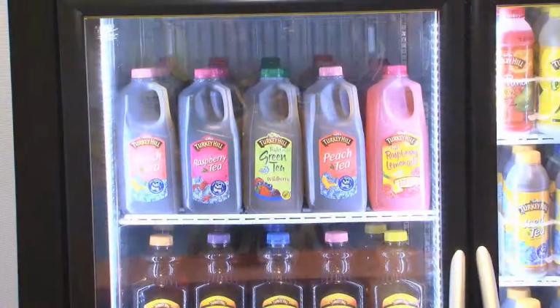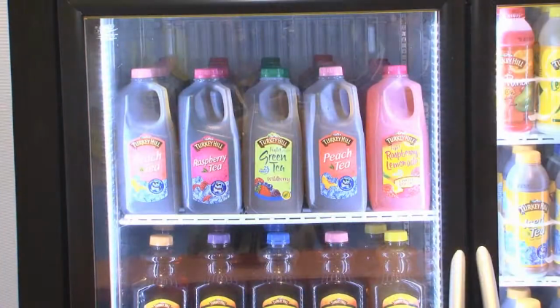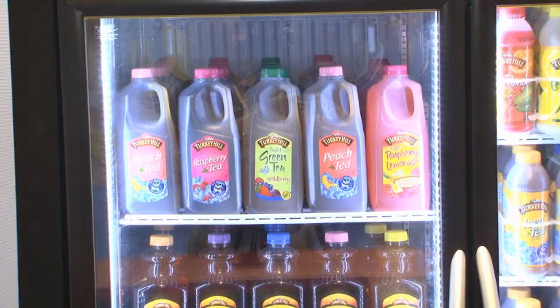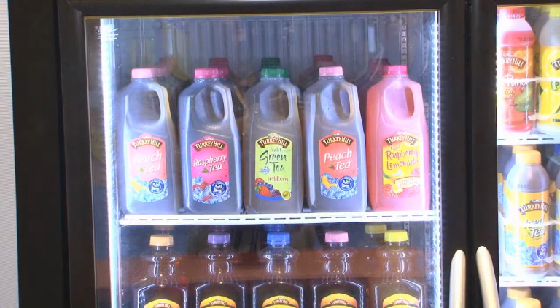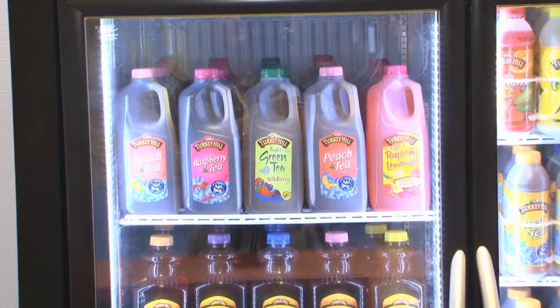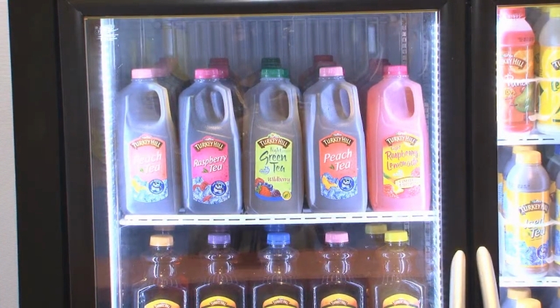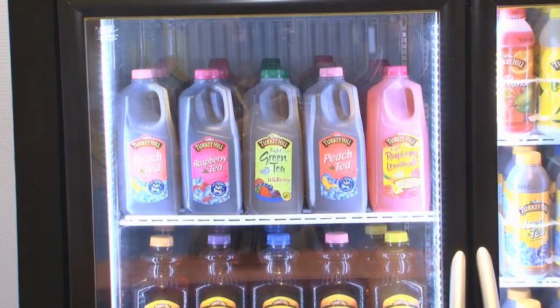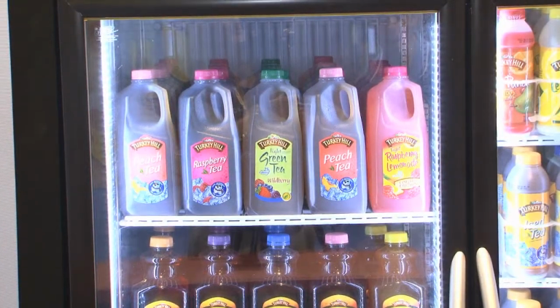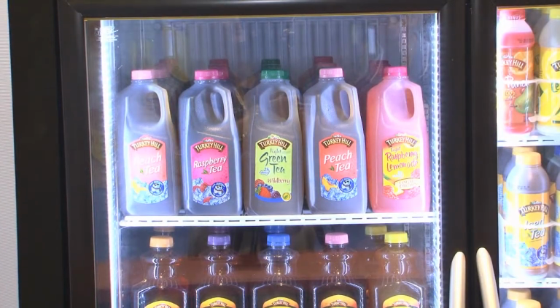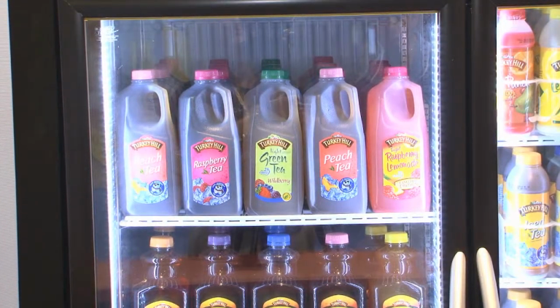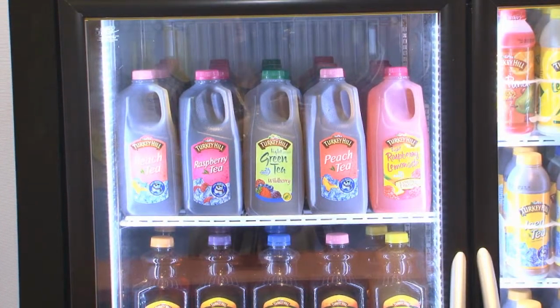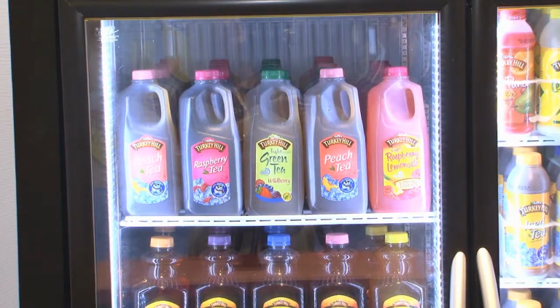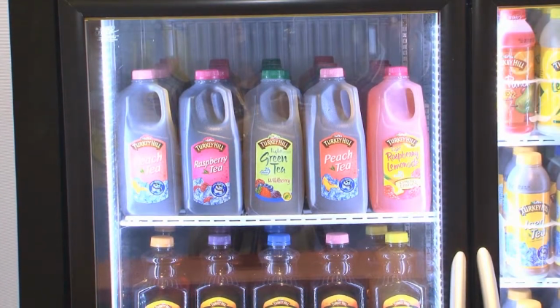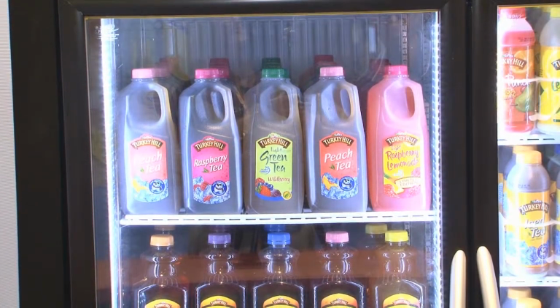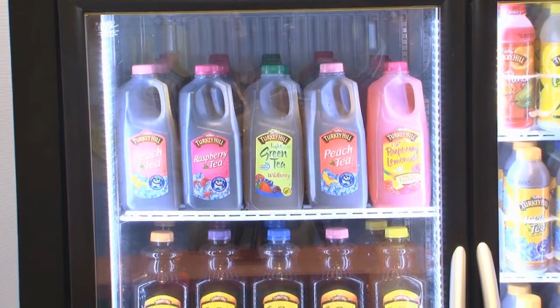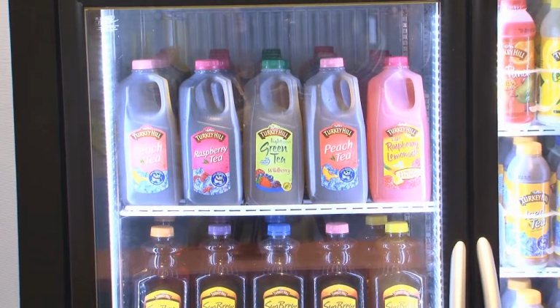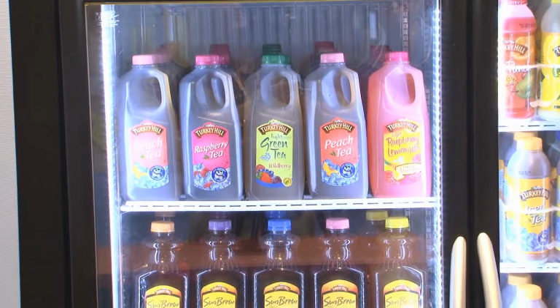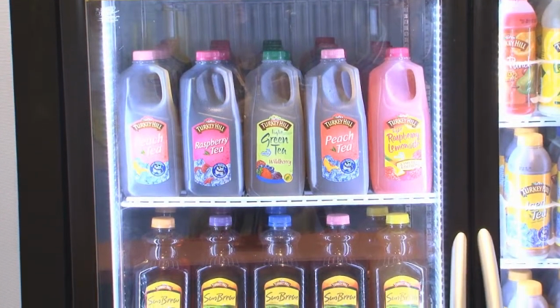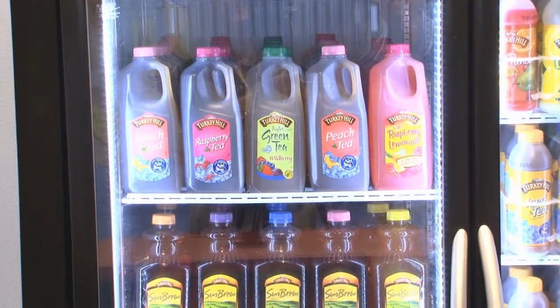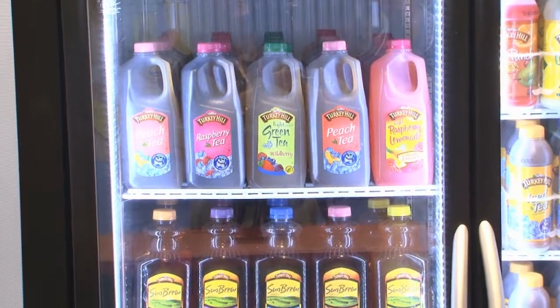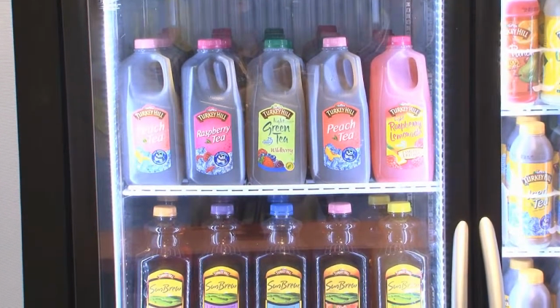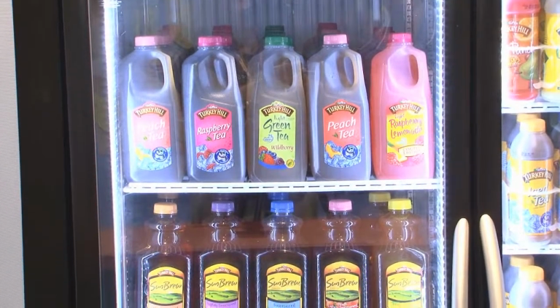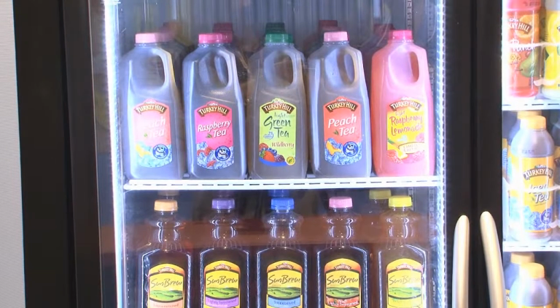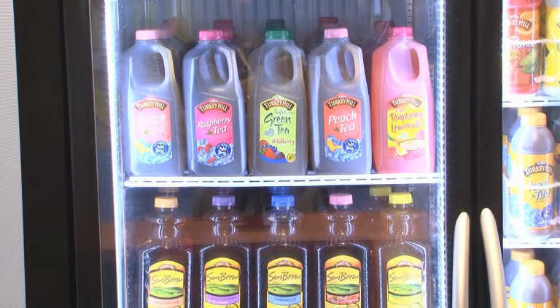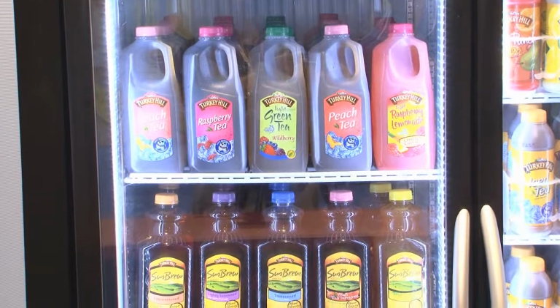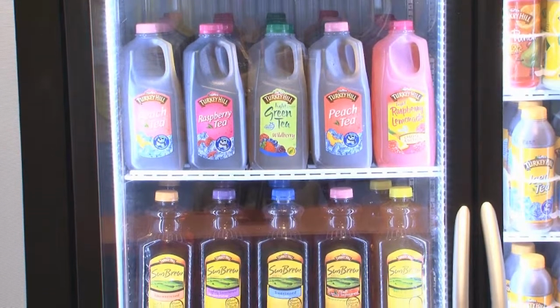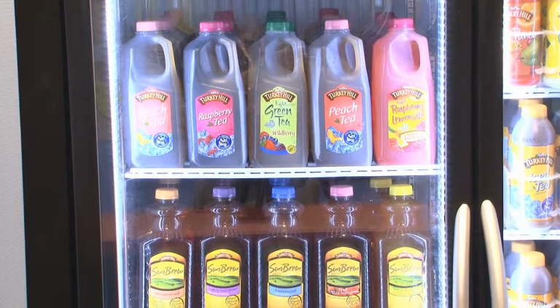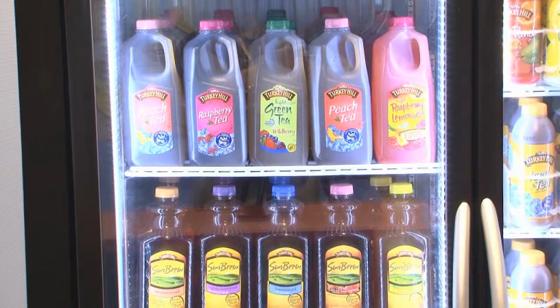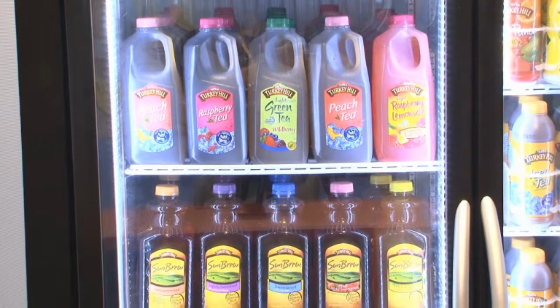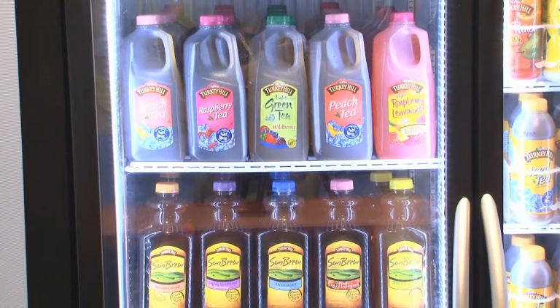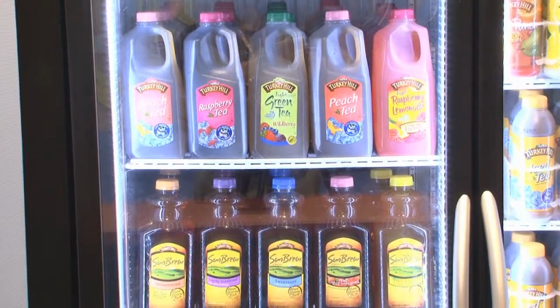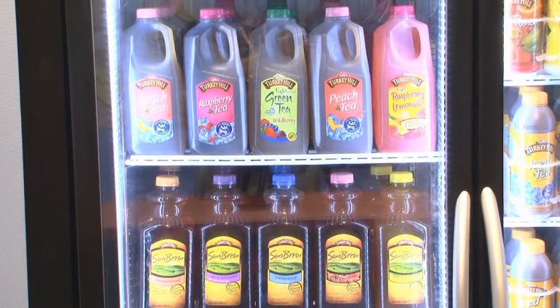We also offer a half-gallon tea as well. That comes in a lot of different varieties, including lemonades and fruit drinks.